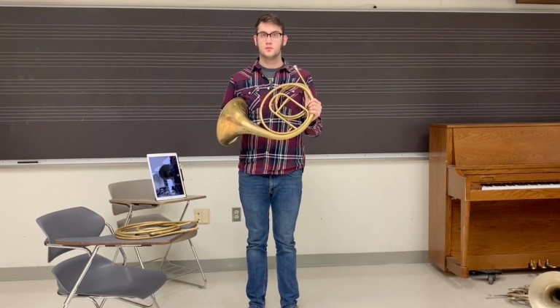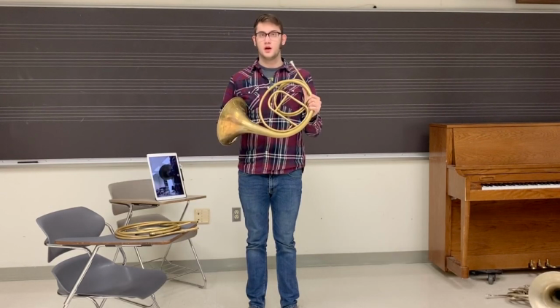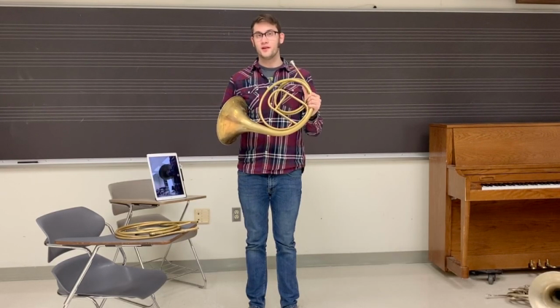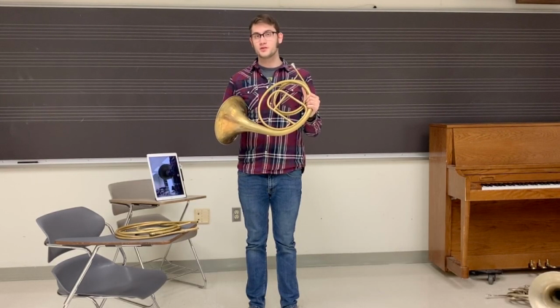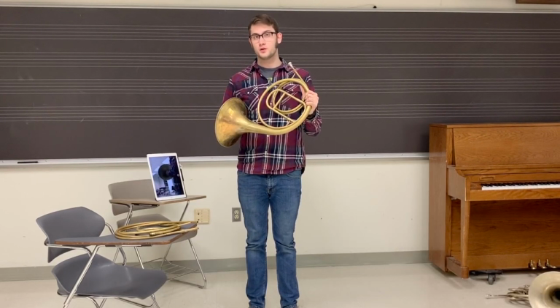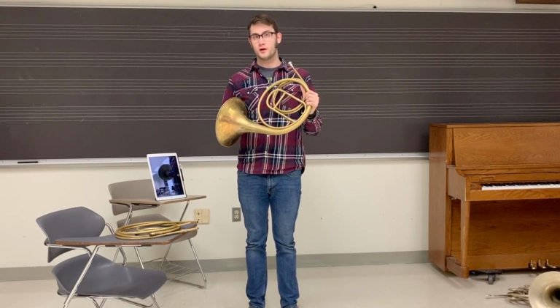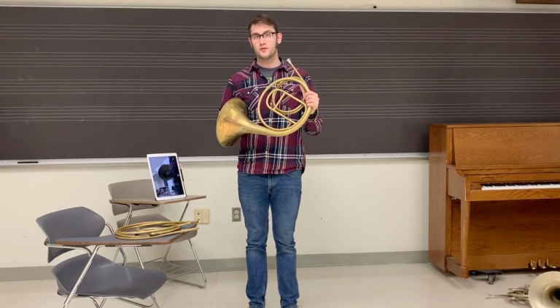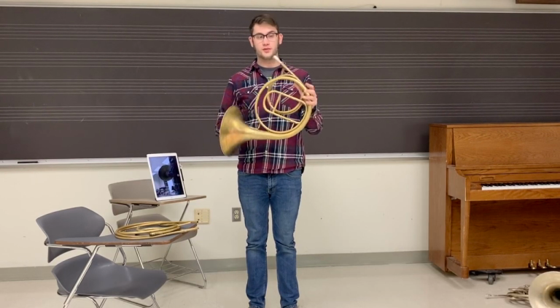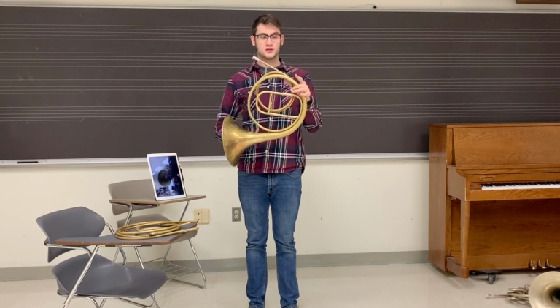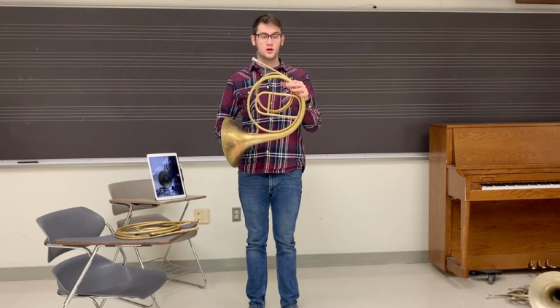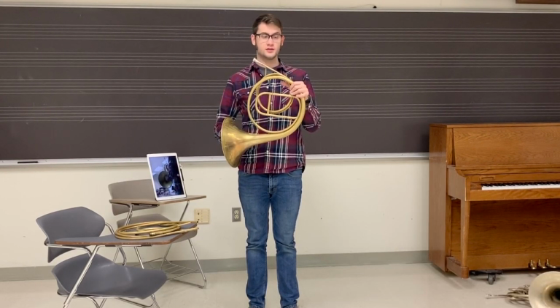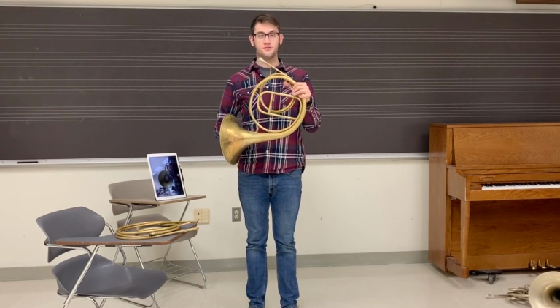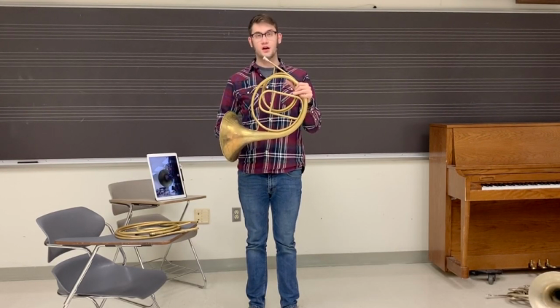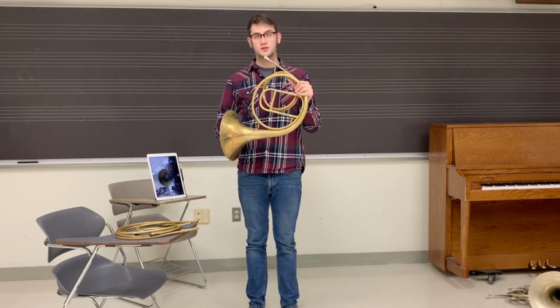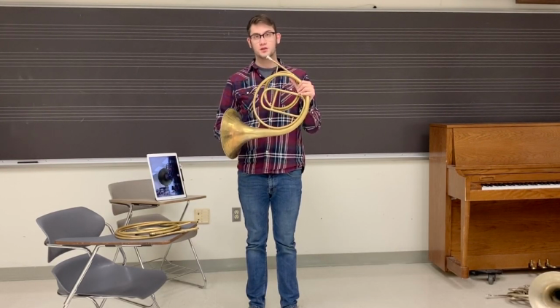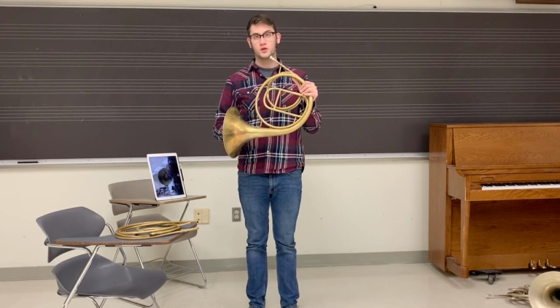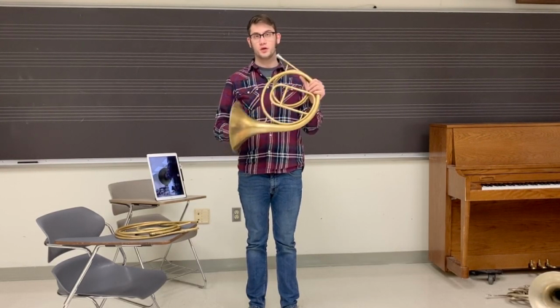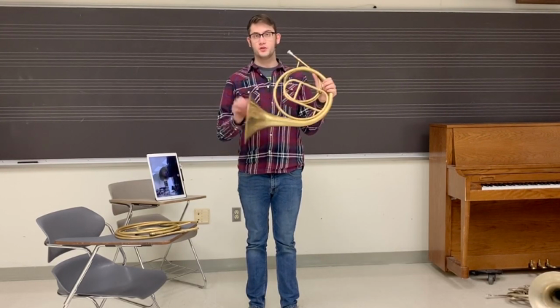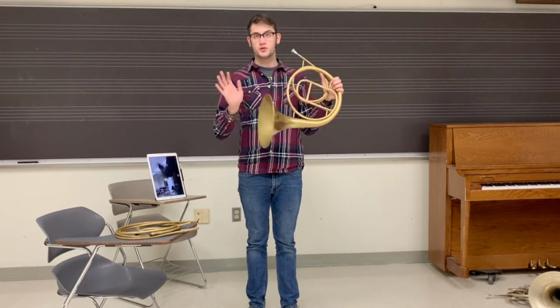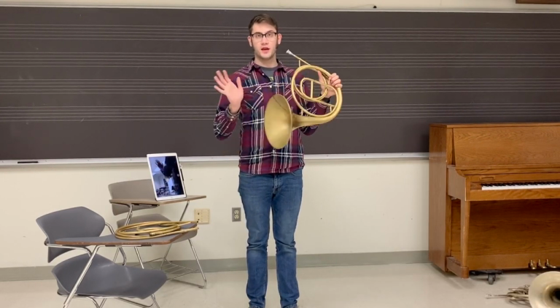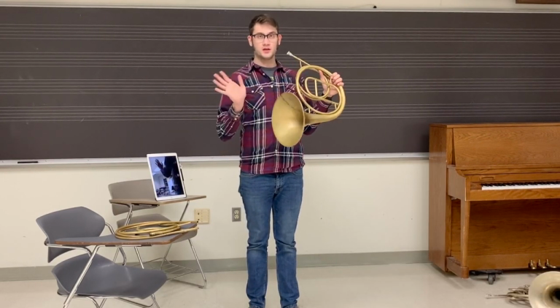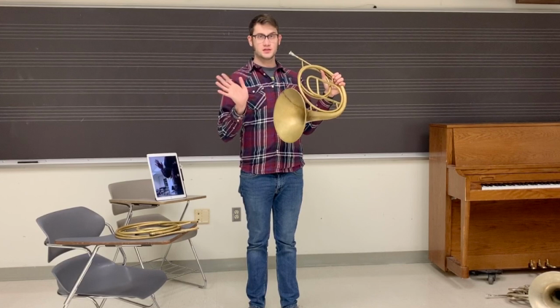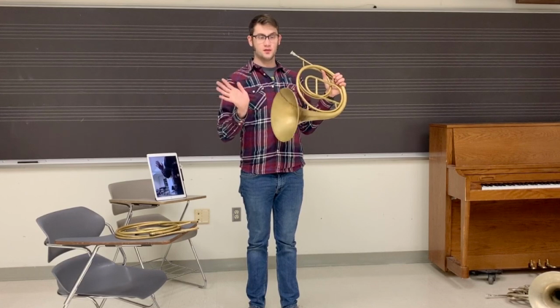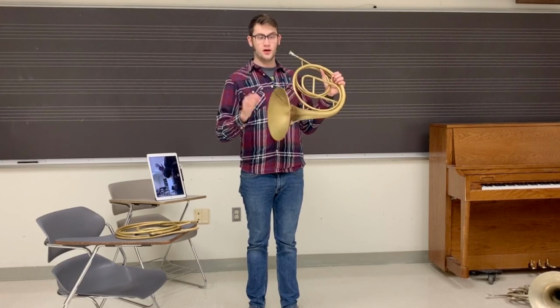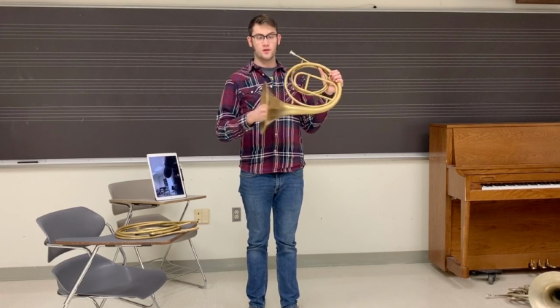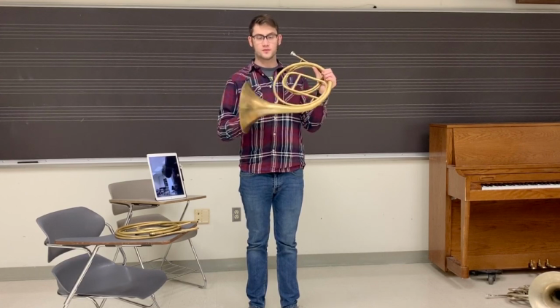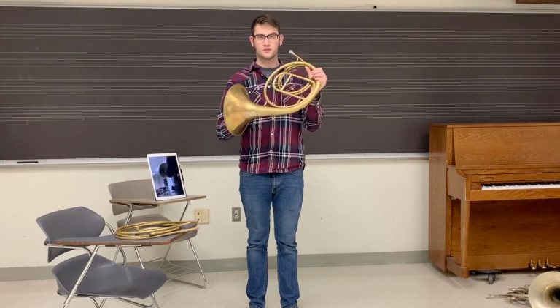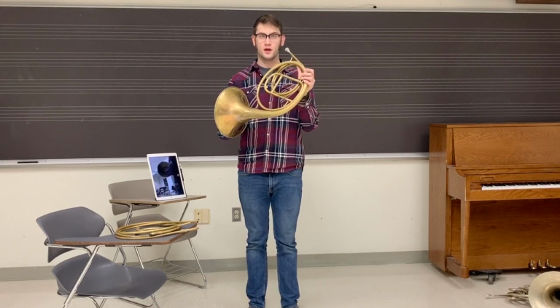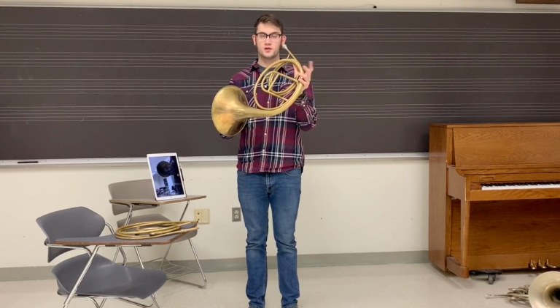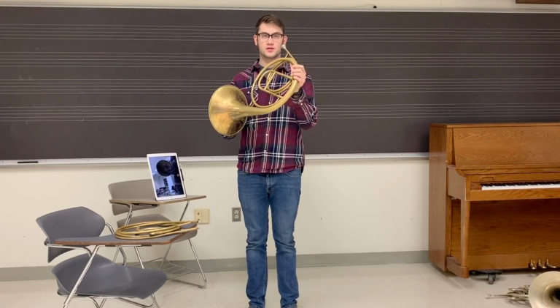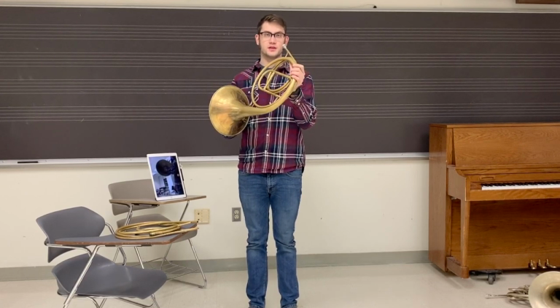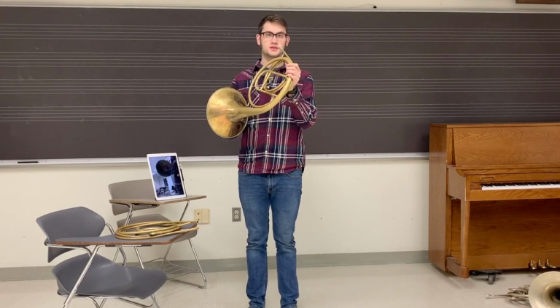On a natural horn, however, because there aren't any valves, you have to use your hand inside the bell. And it goes like this.